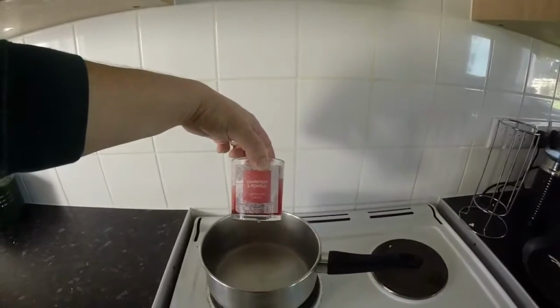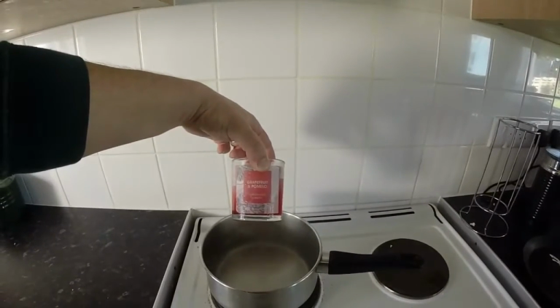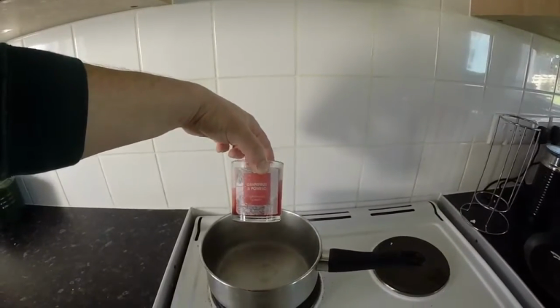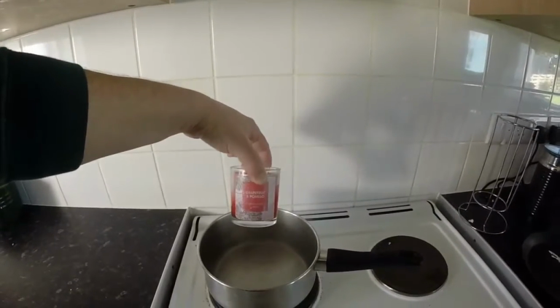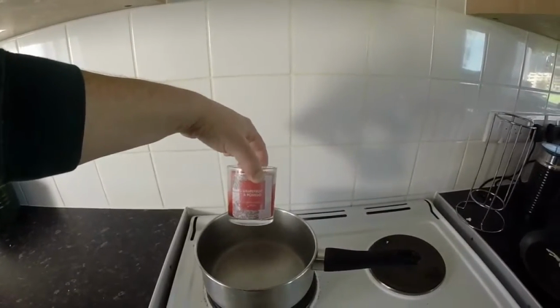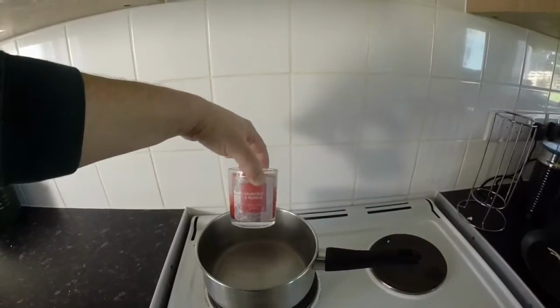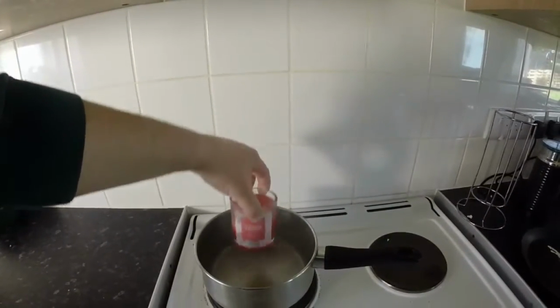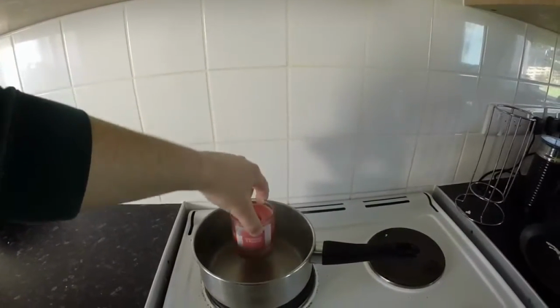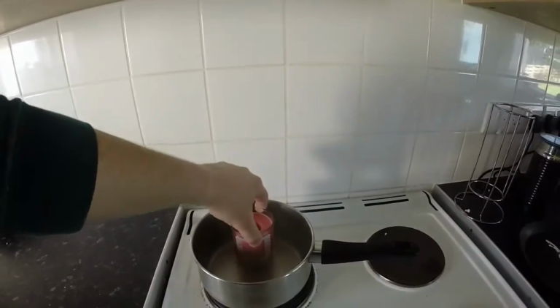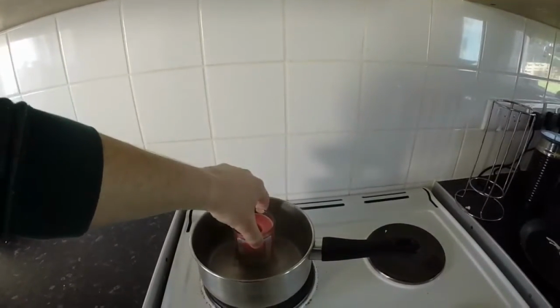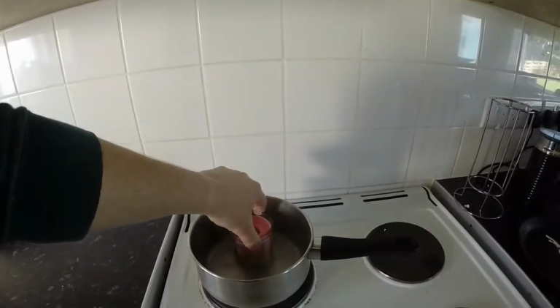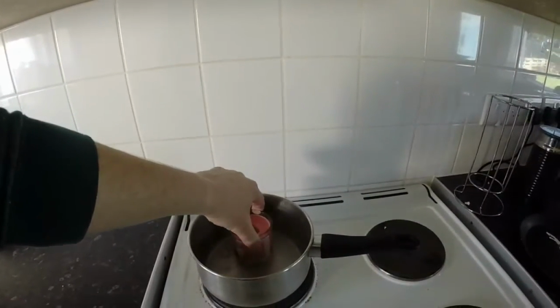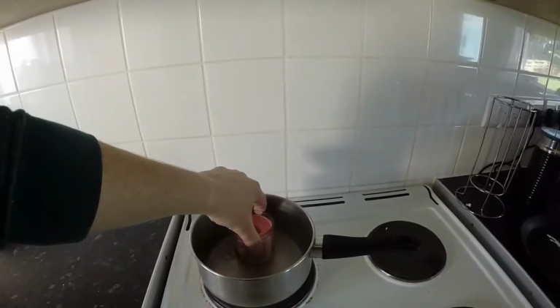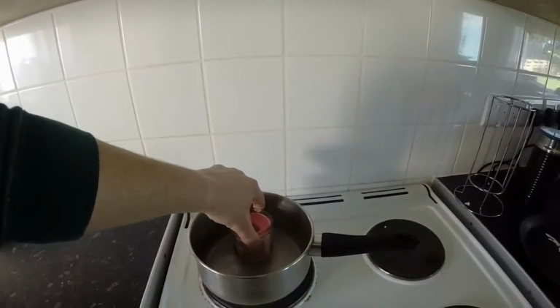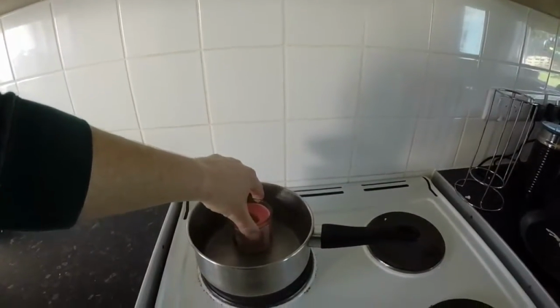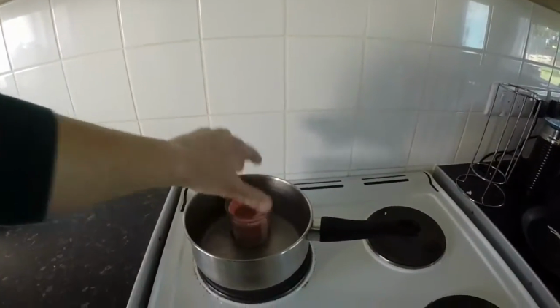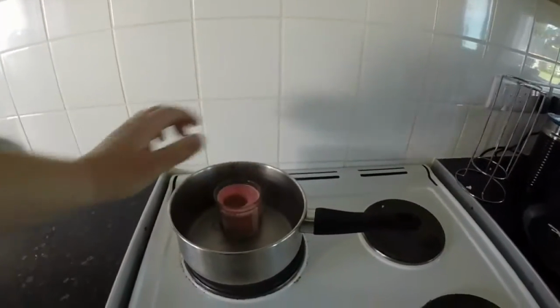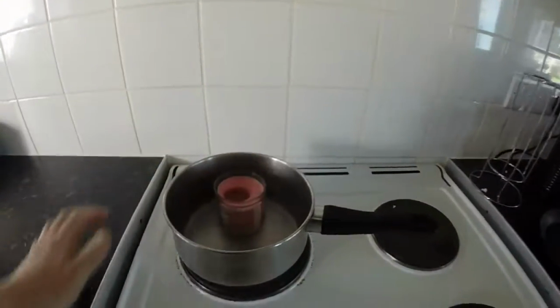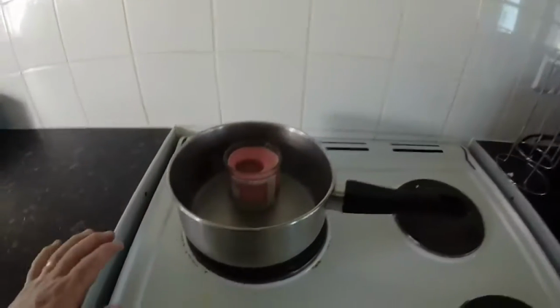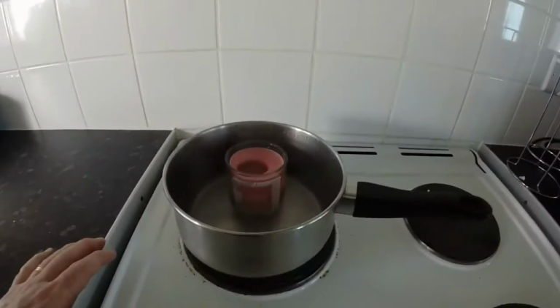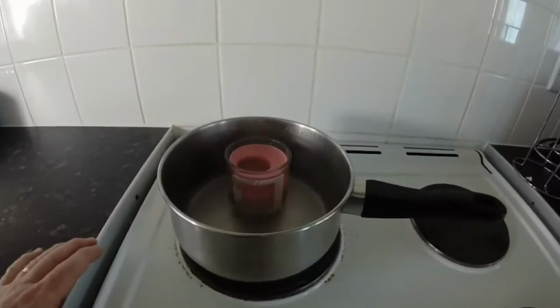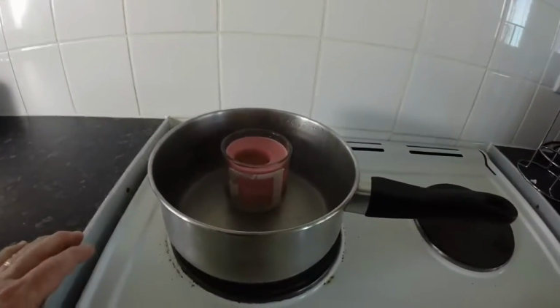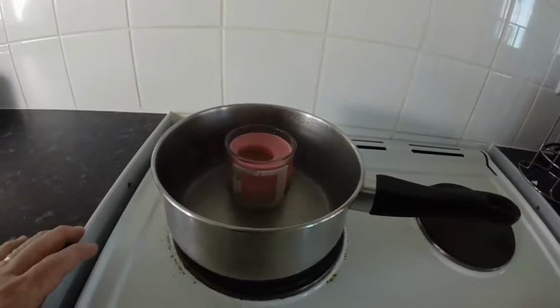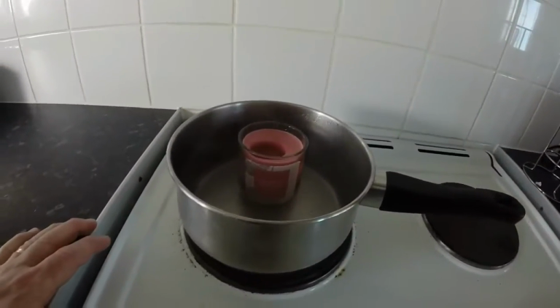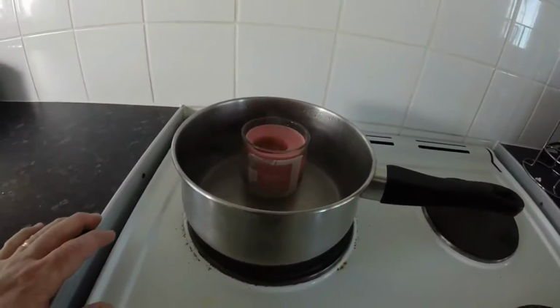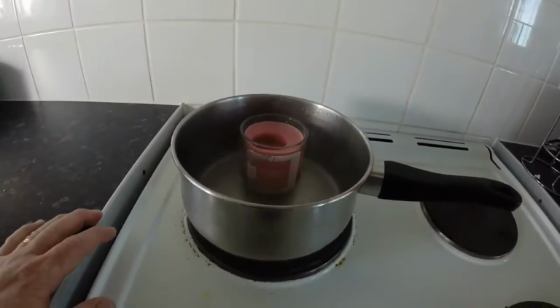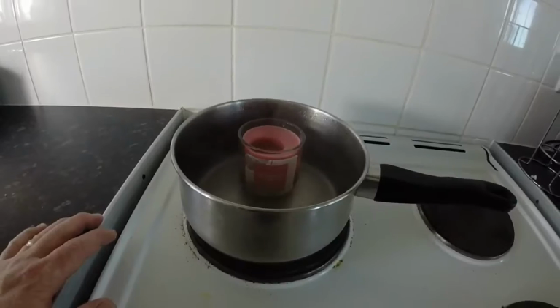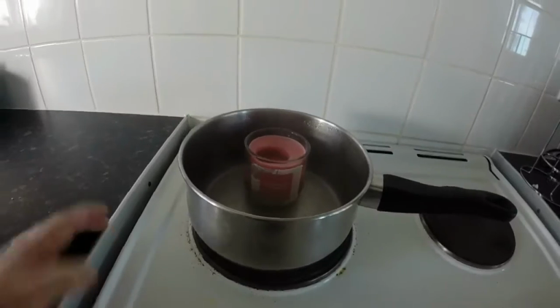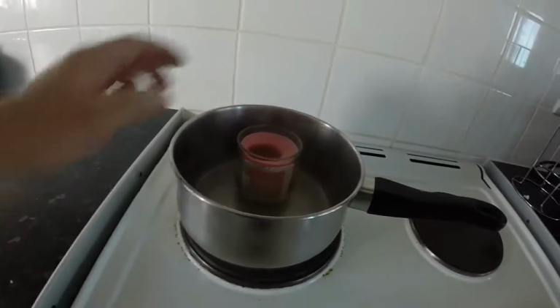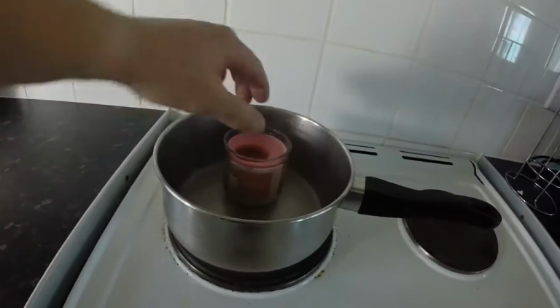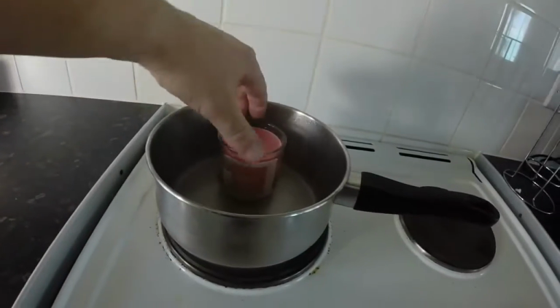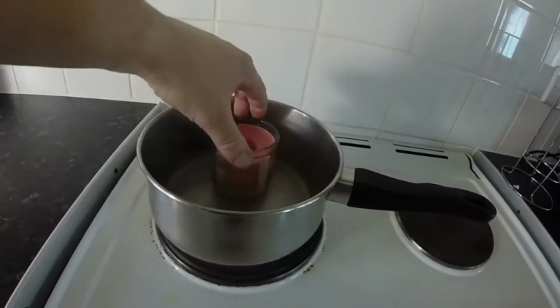Candle in hot water — leave it there until it fully melts.